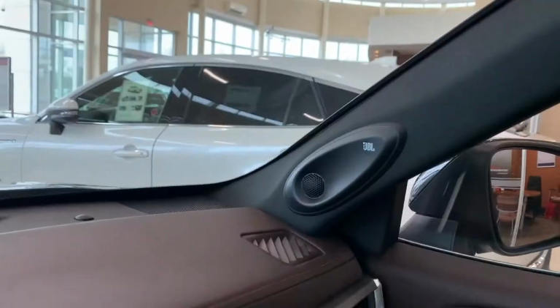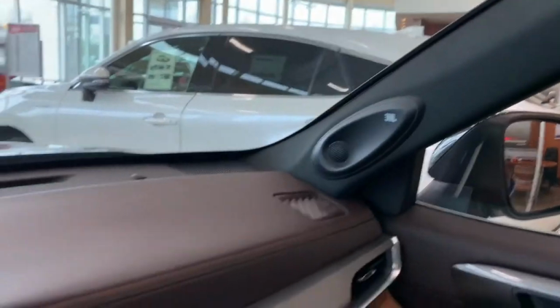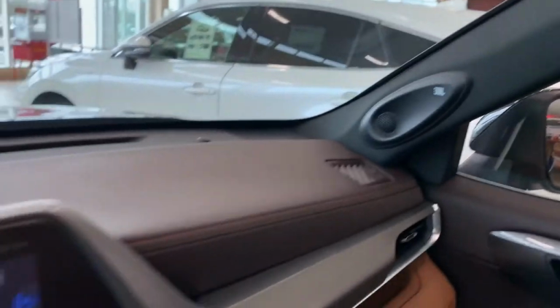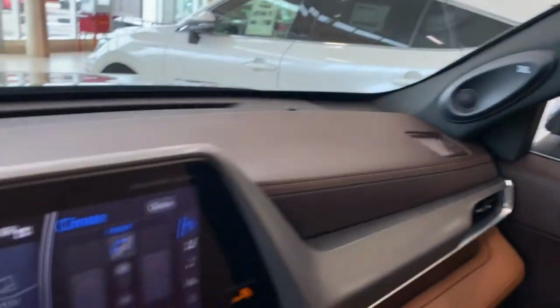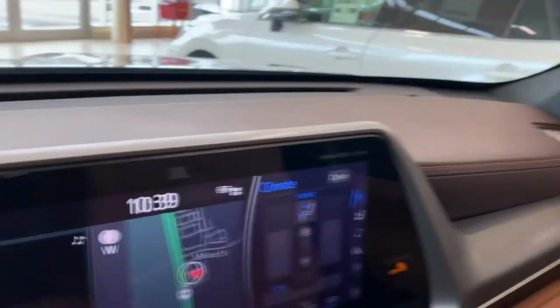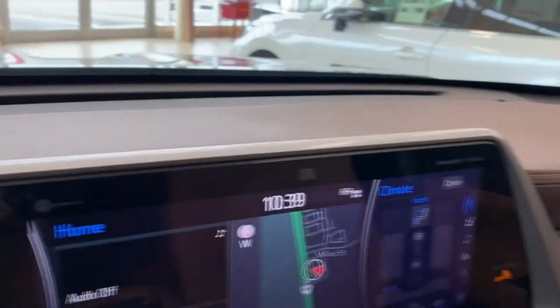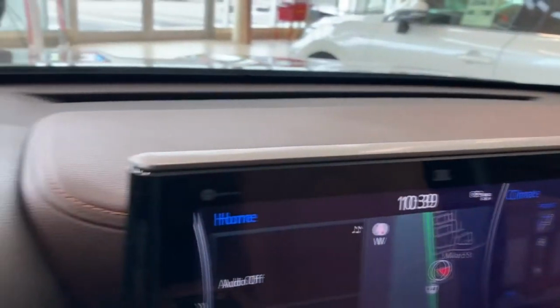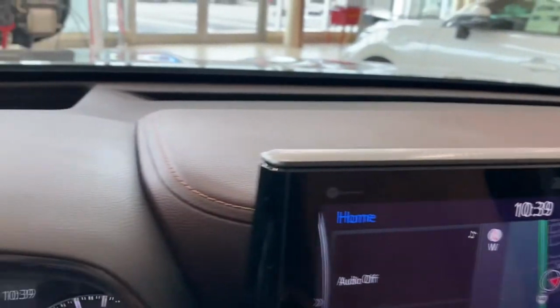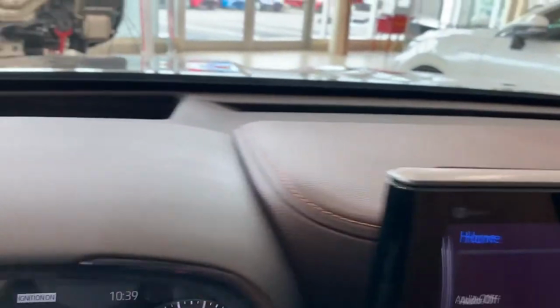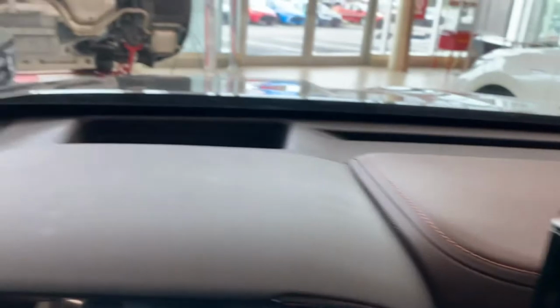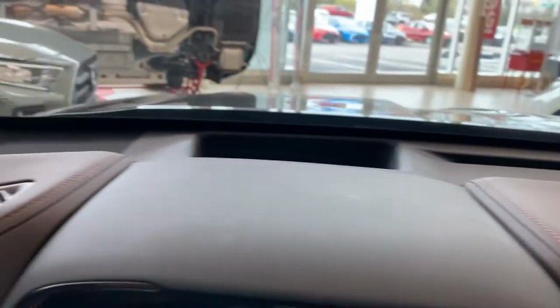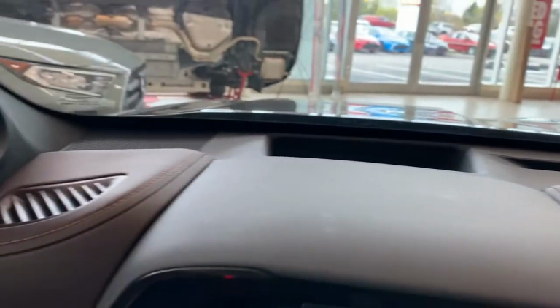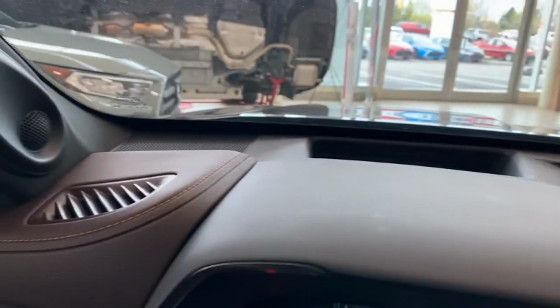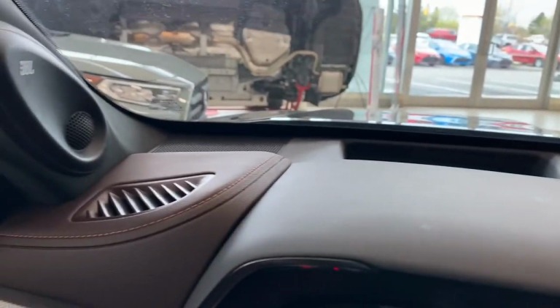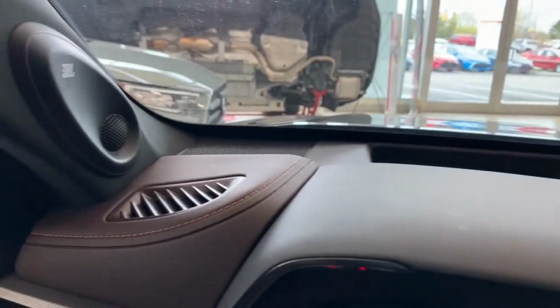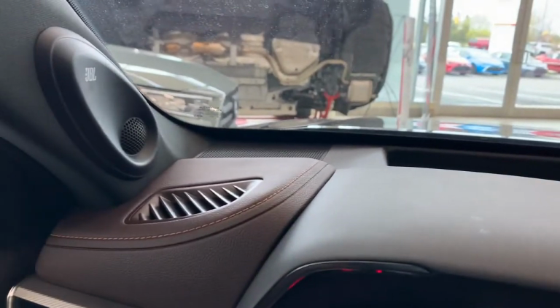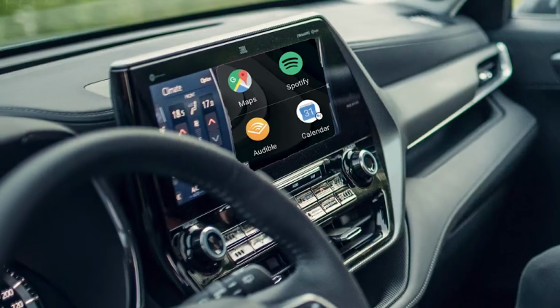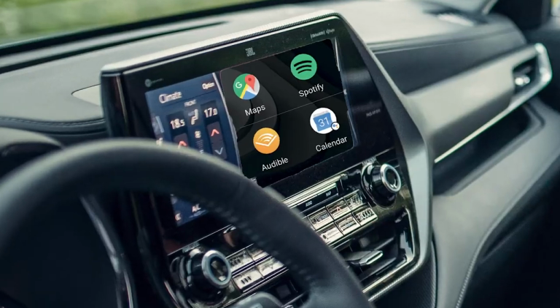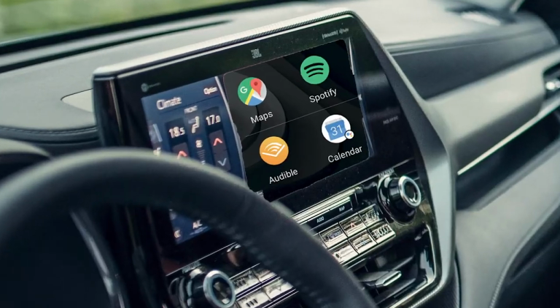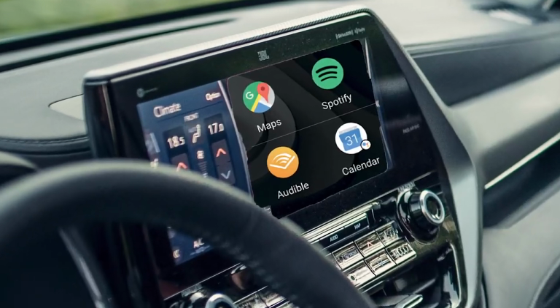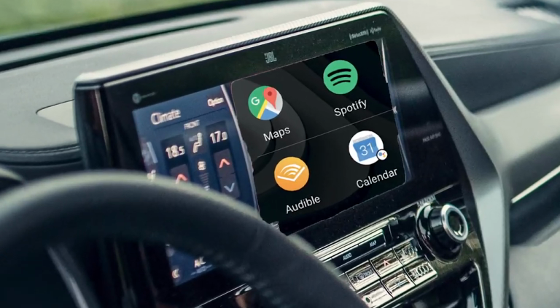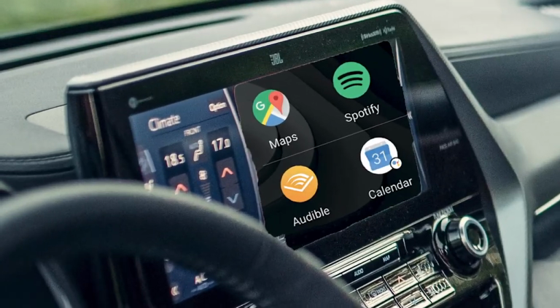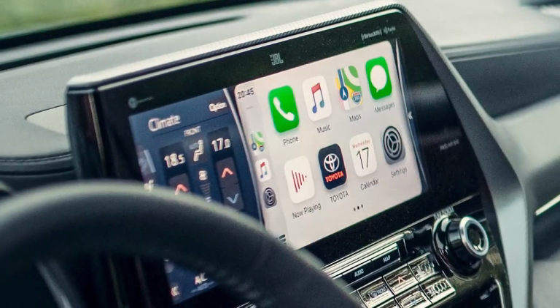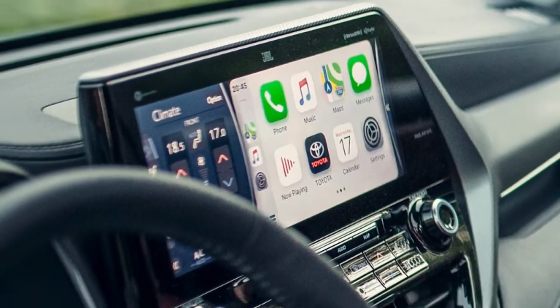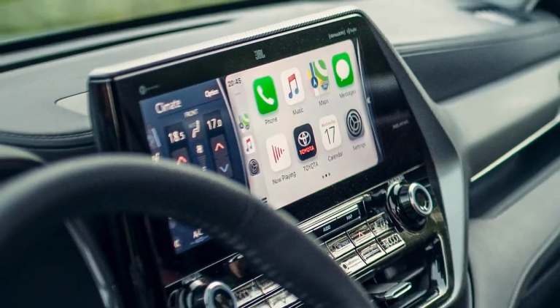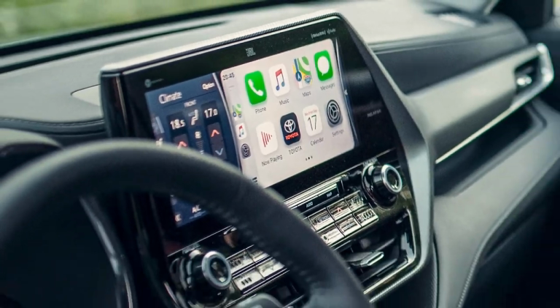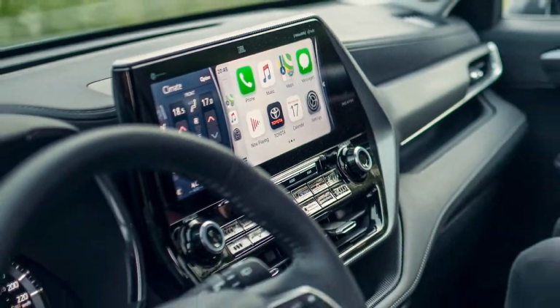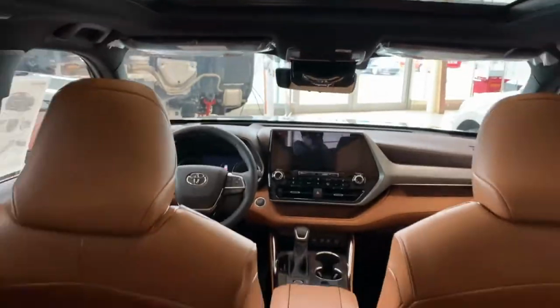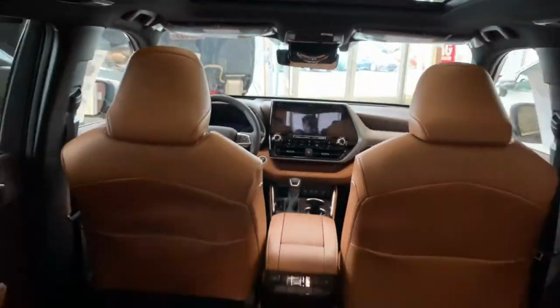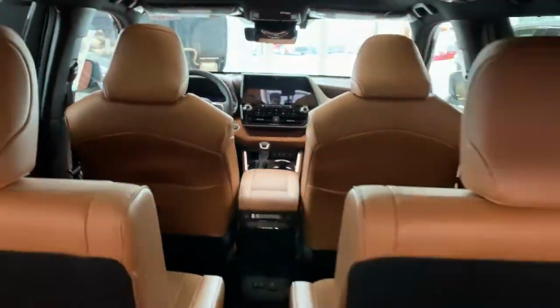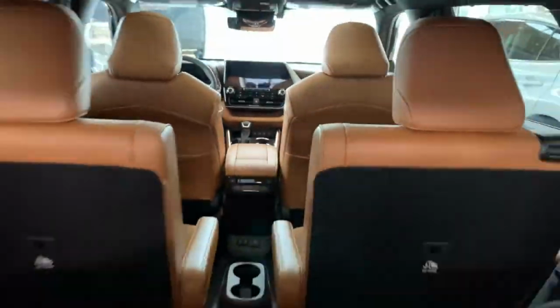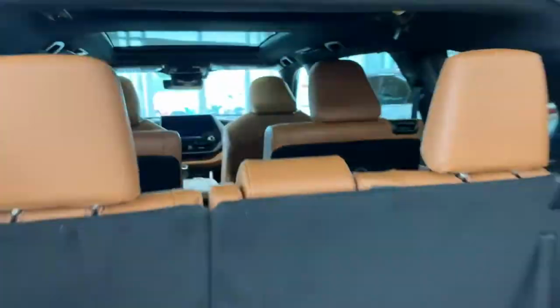JBL audio with 11 speakers, Android Auto and Apple CarPlay, and so much more.